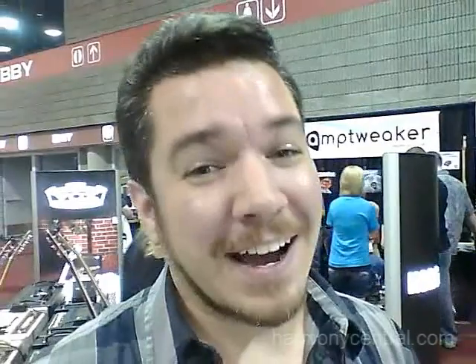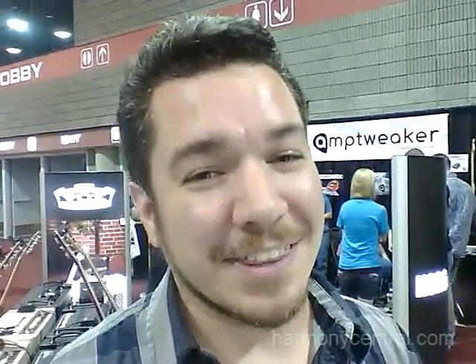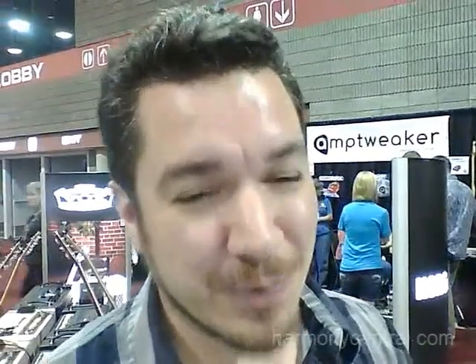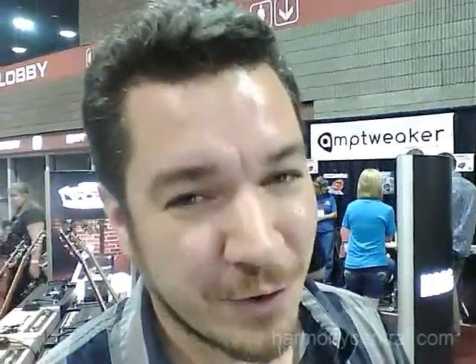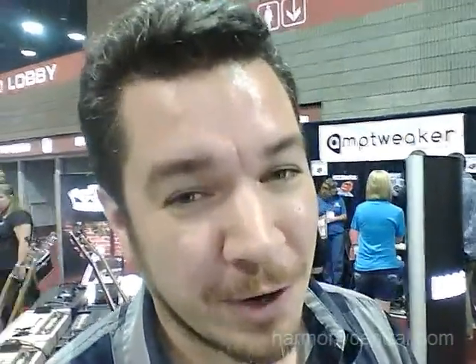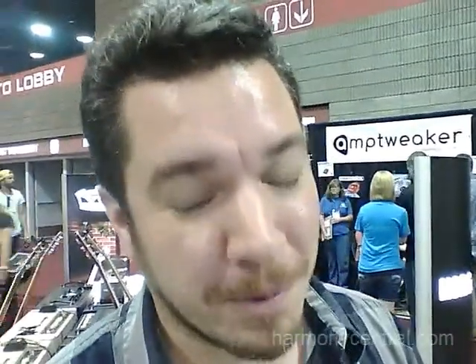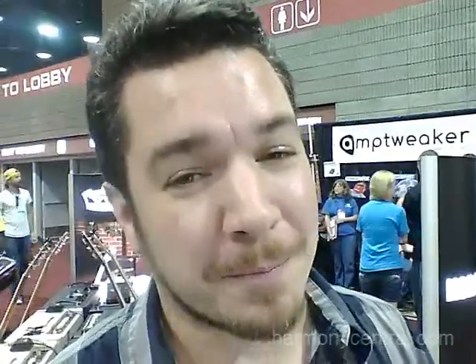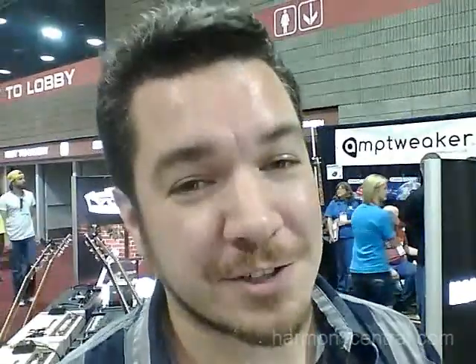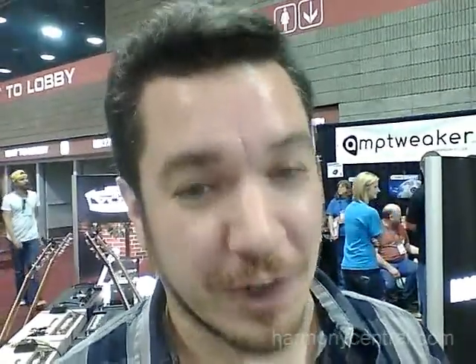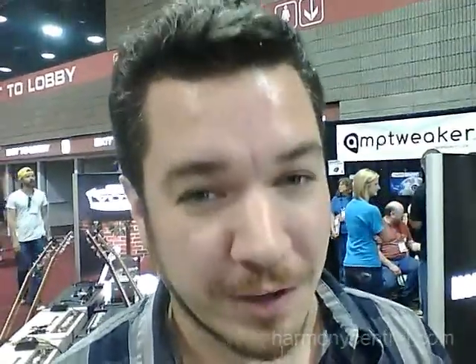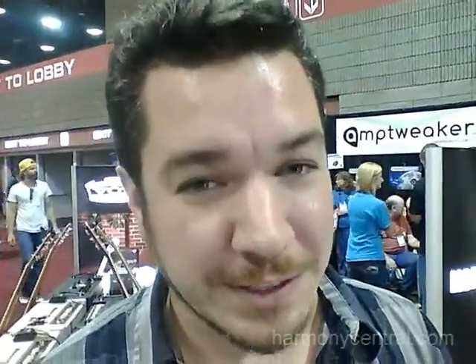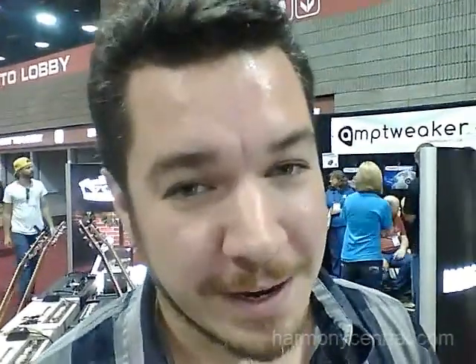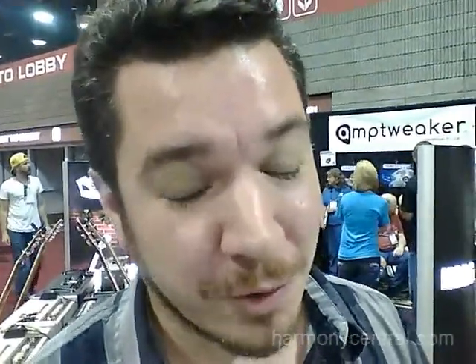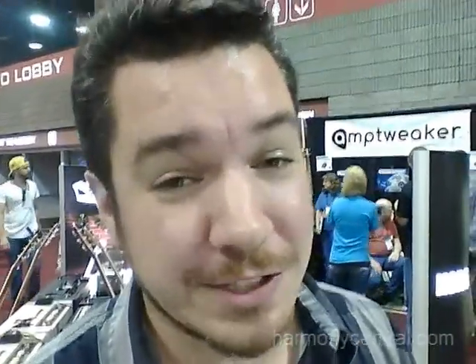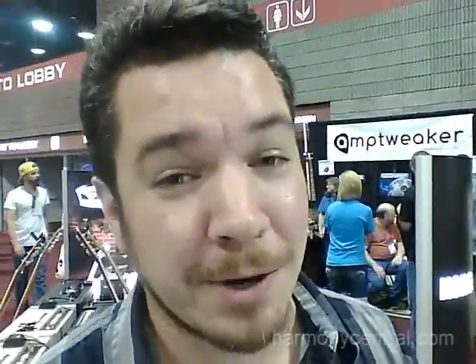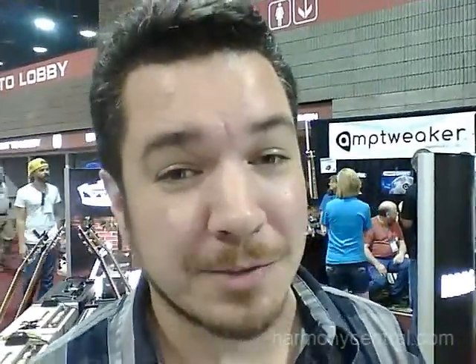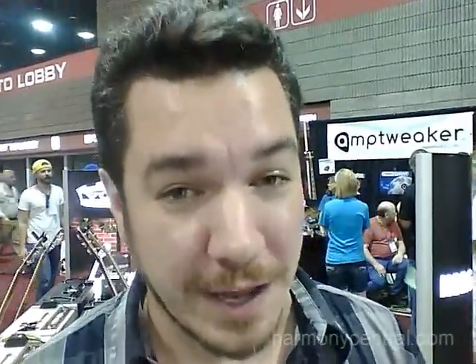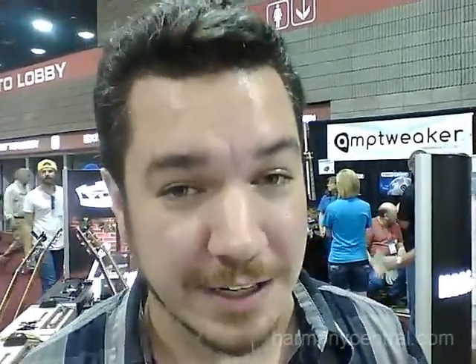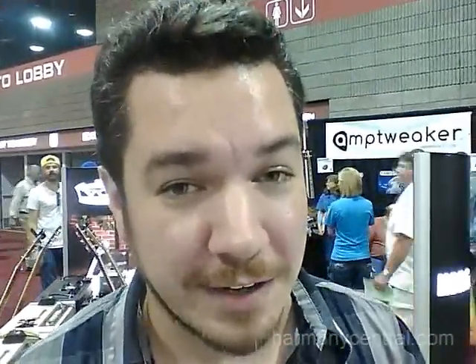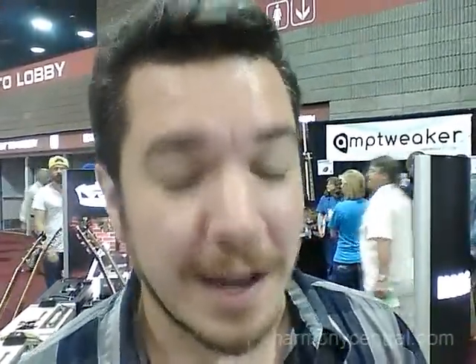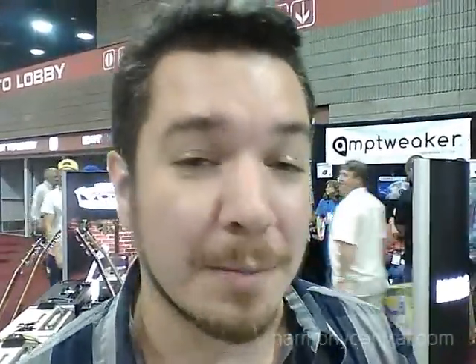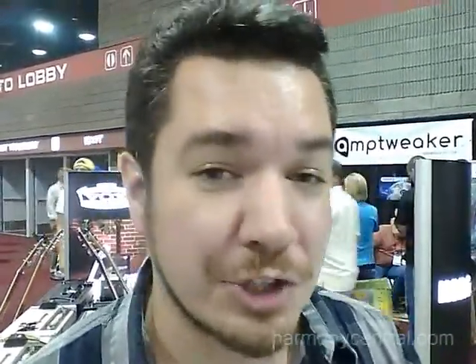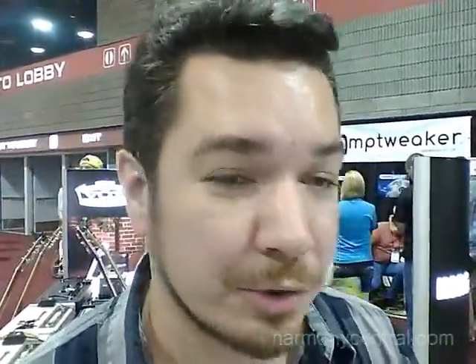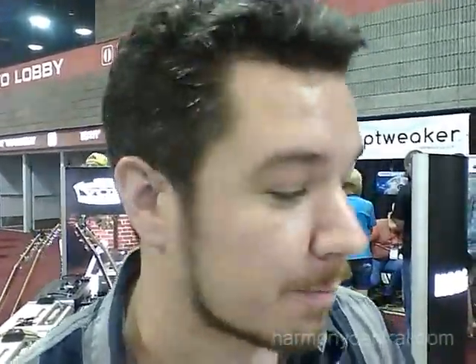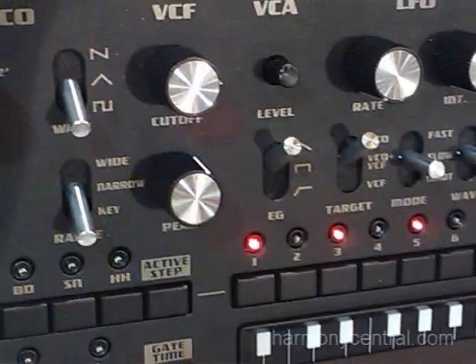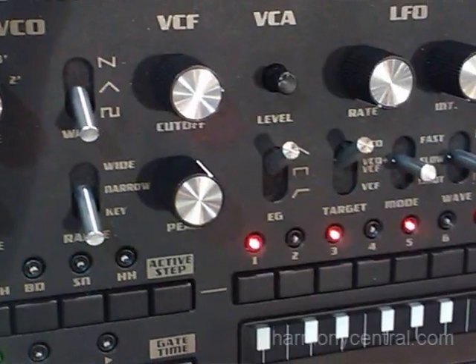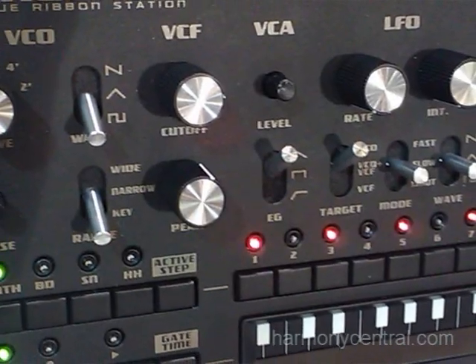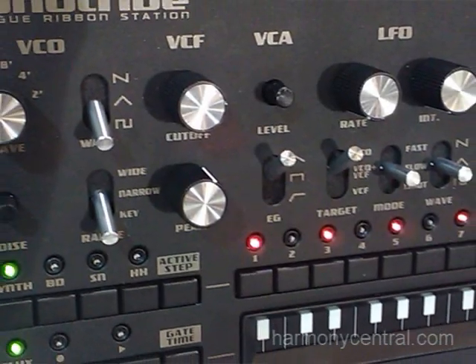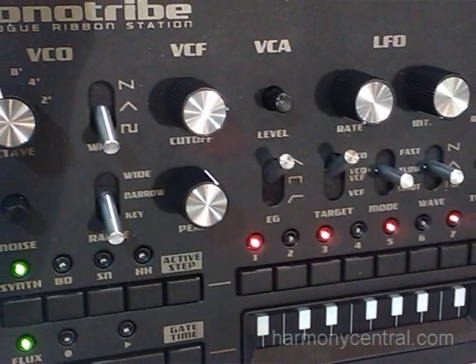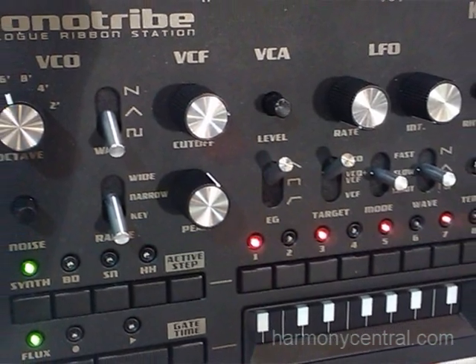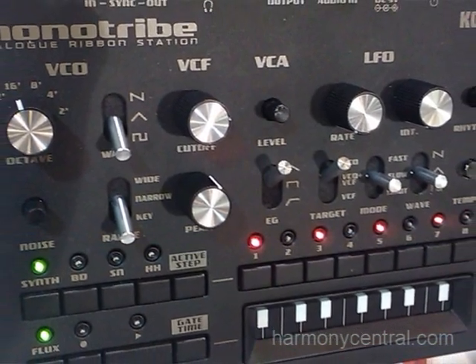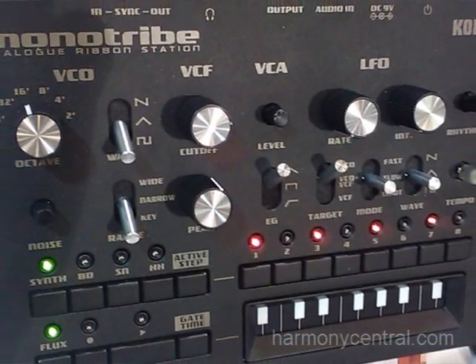Hi, this is Rich Bormidoni, Product Manager for Korg USA. We're here at Summer NAMM 2011, and I'm going to show you the MonoTribe Analog Ribbon Station.